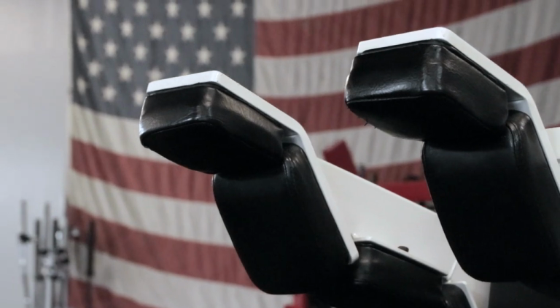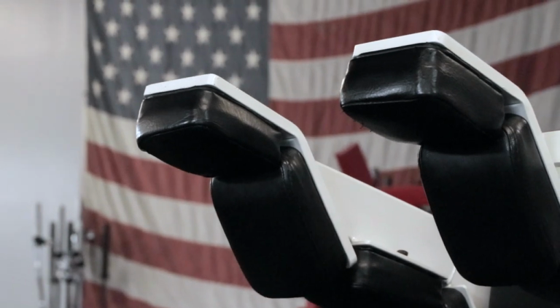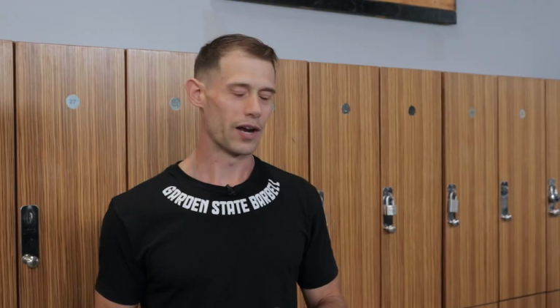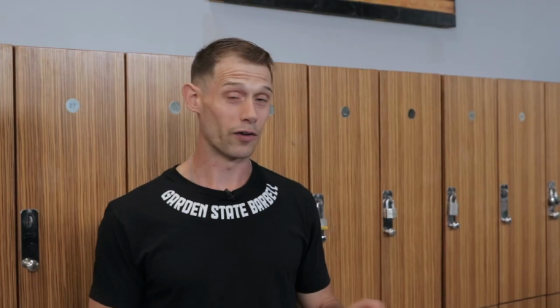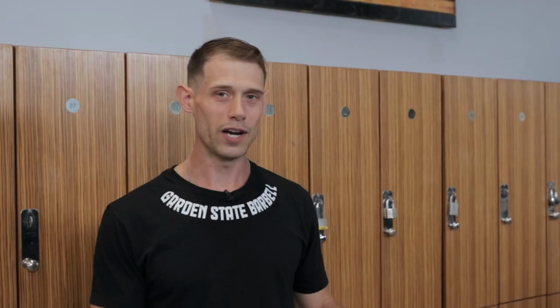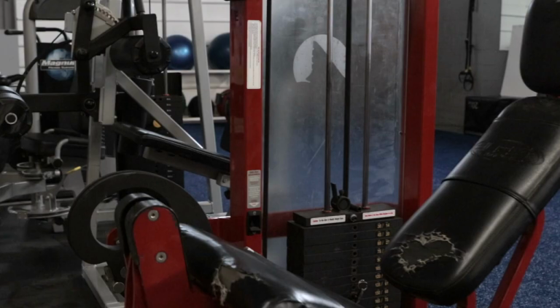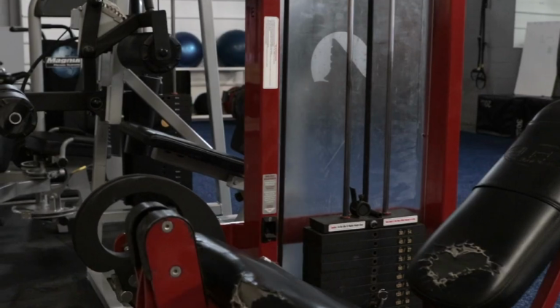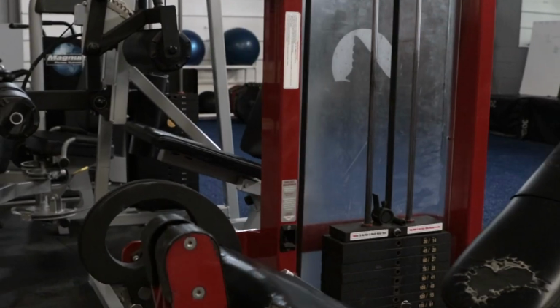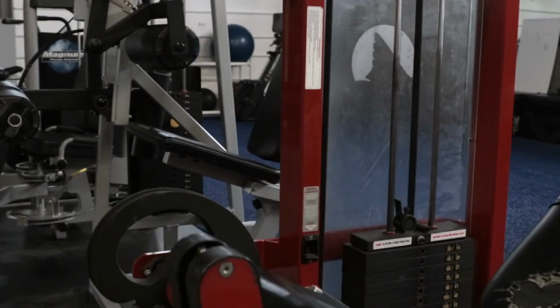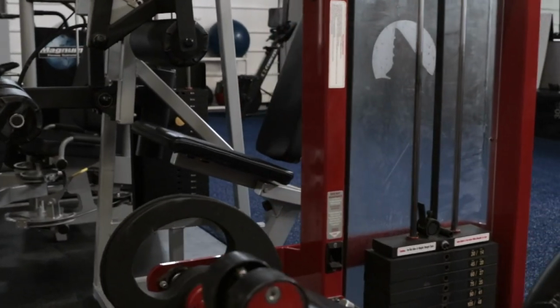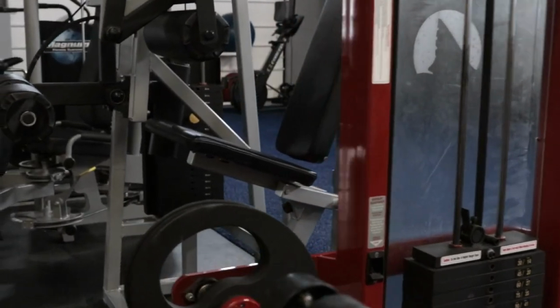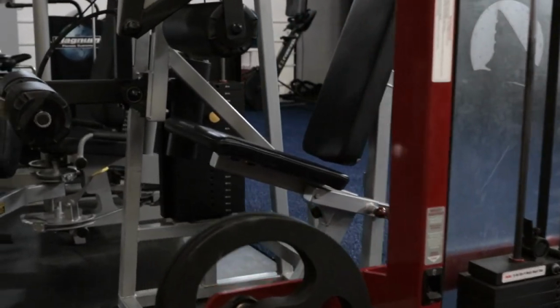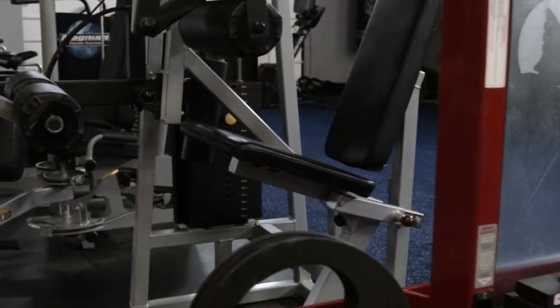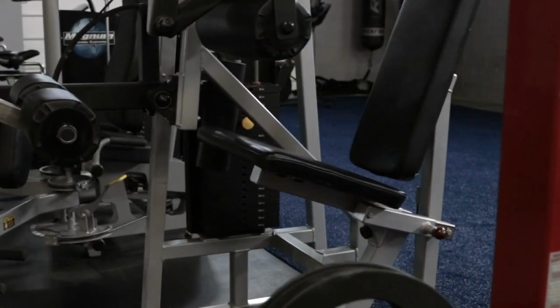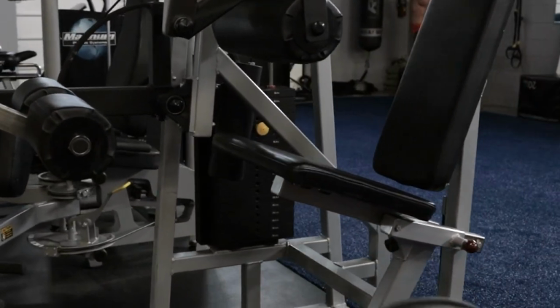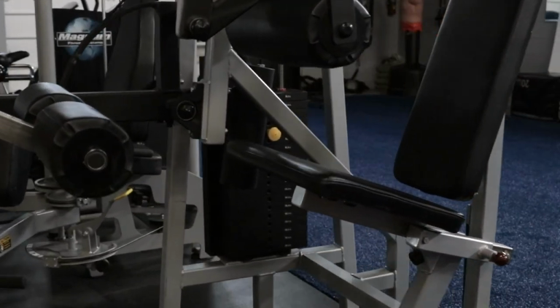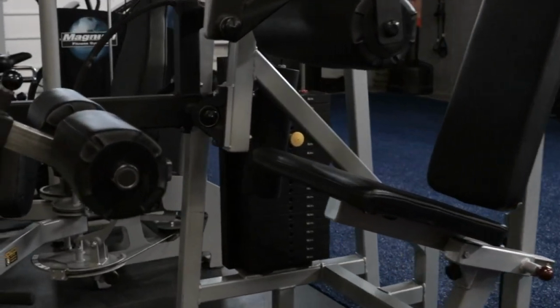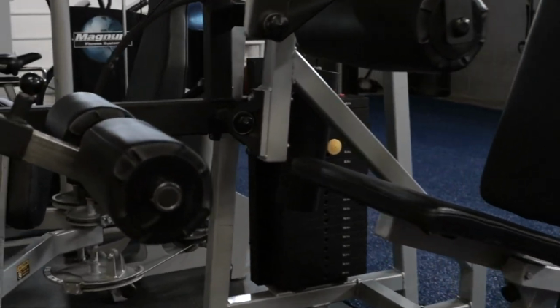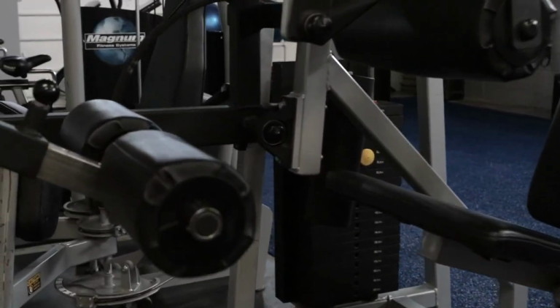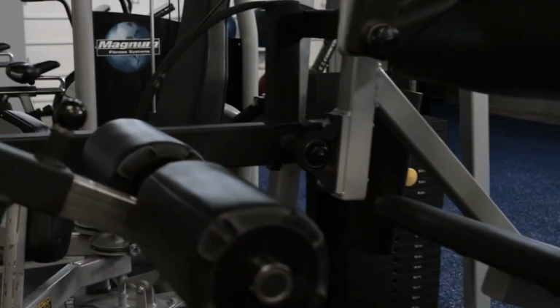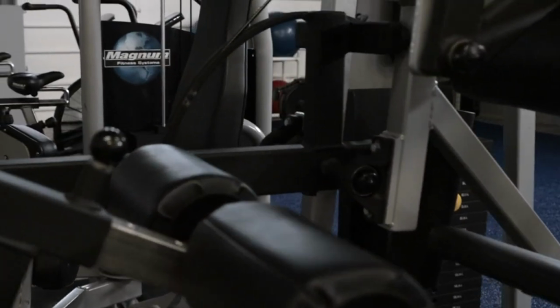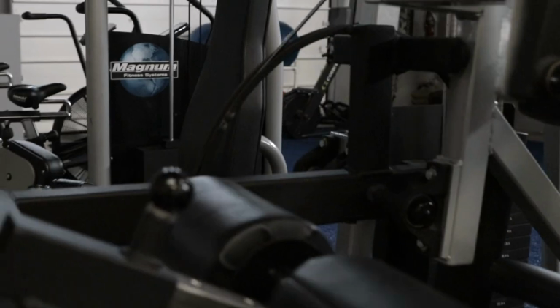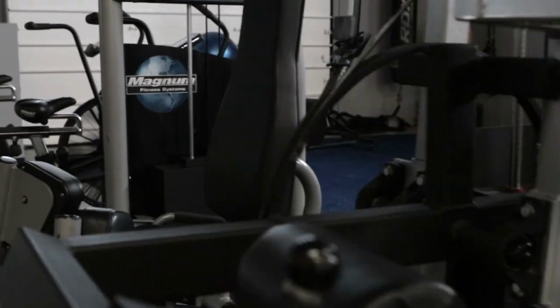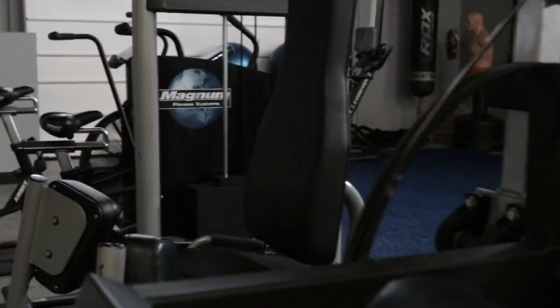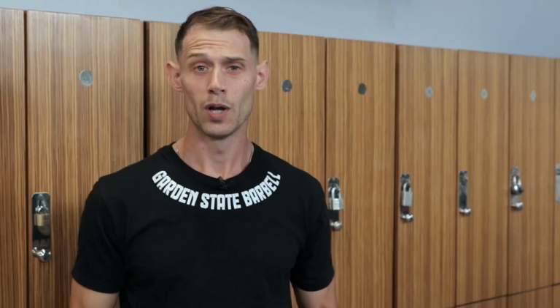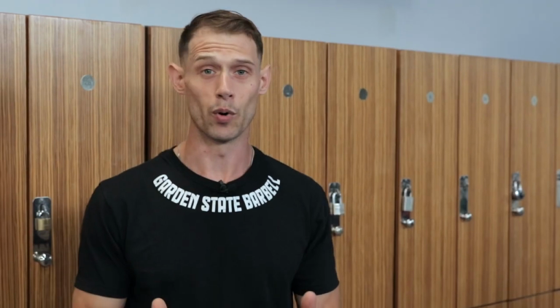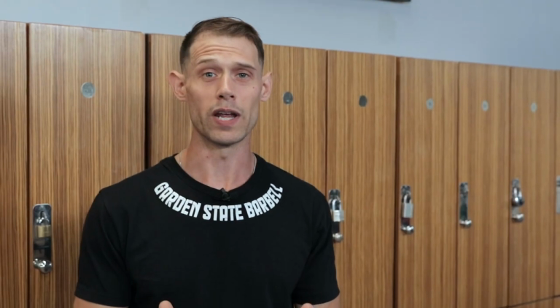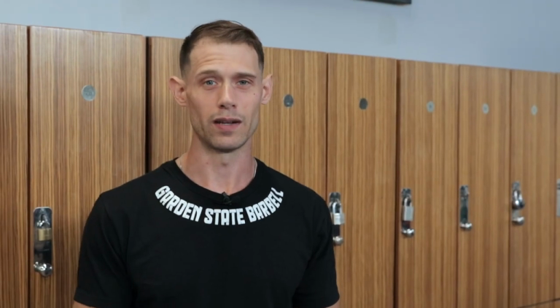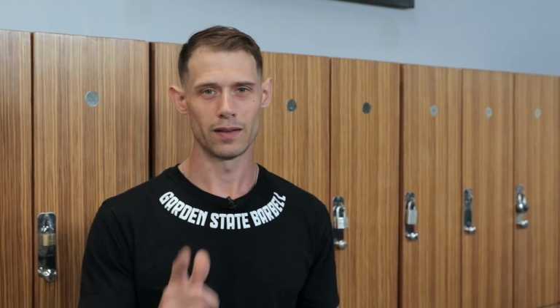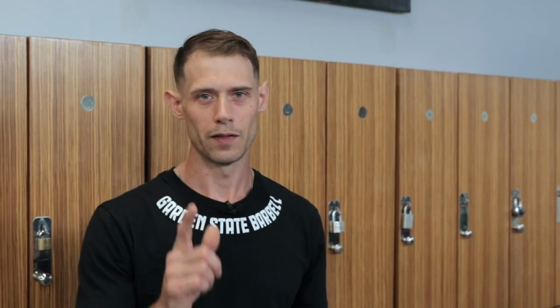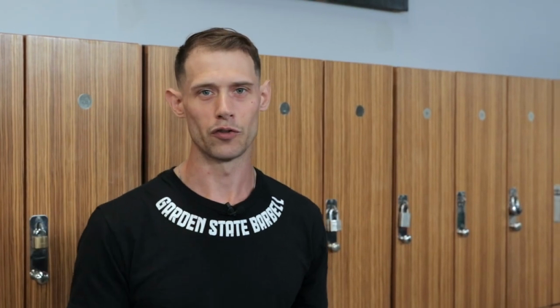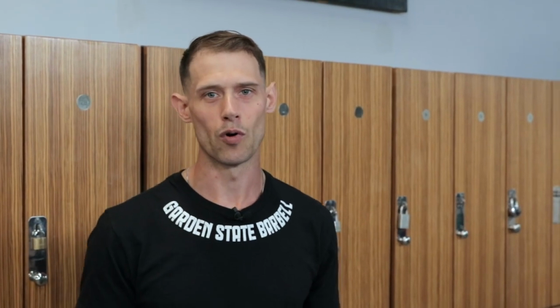And over here, we have the leg extension, leg curl, and adductor machine. But wait, there's more.